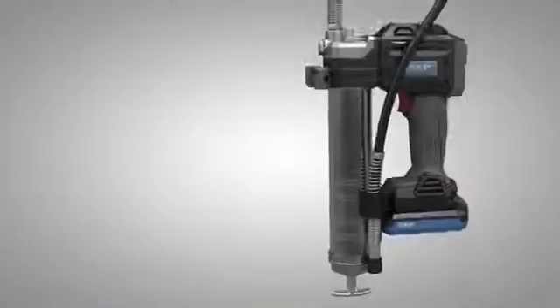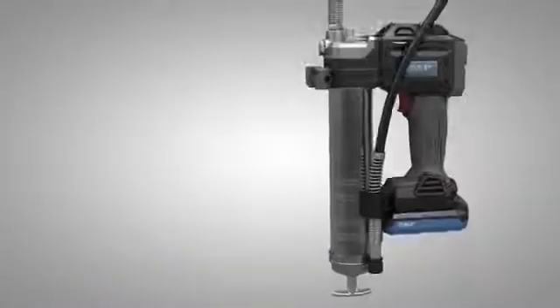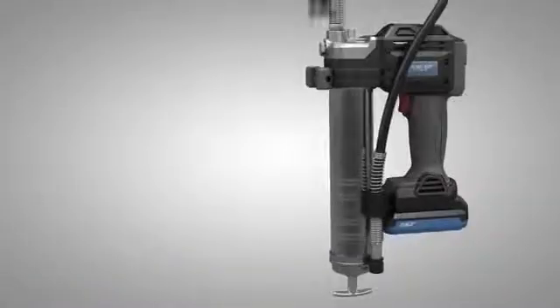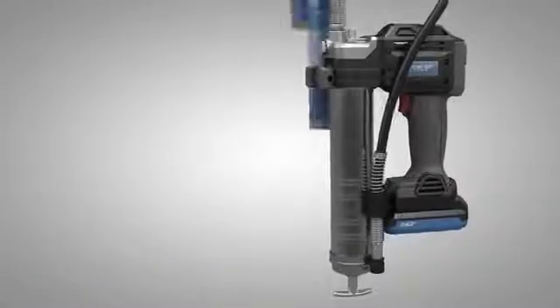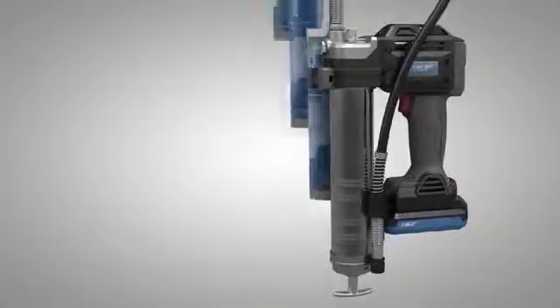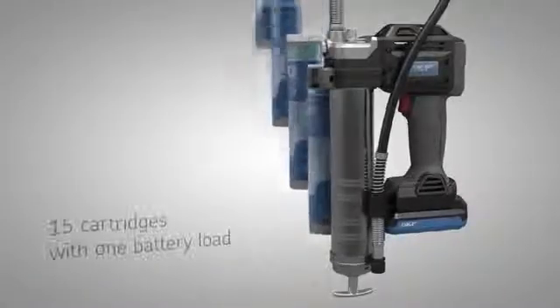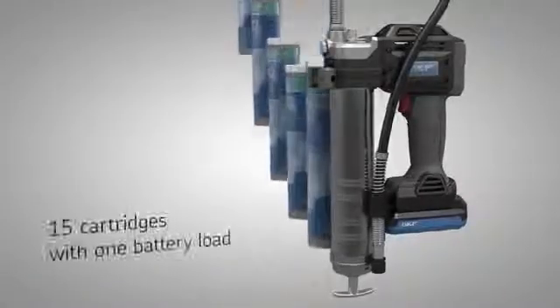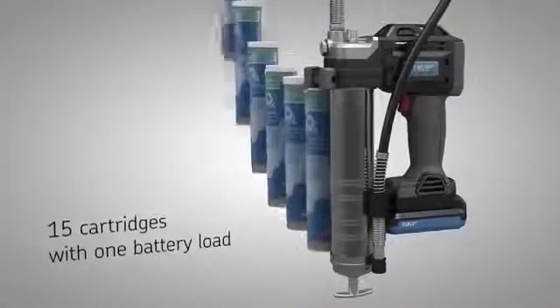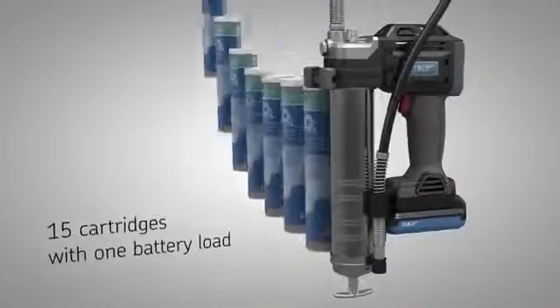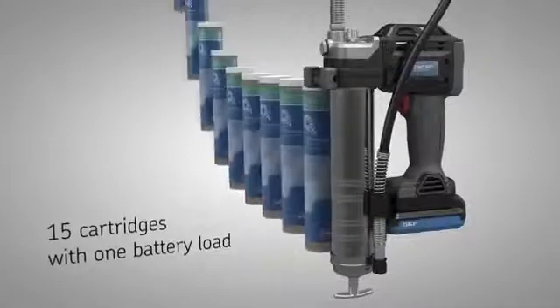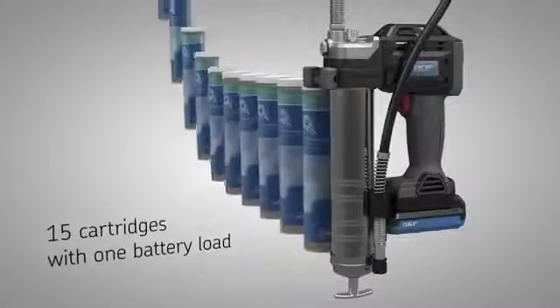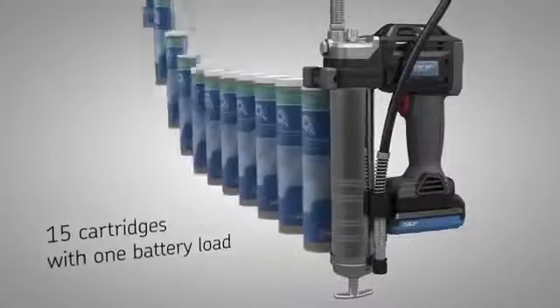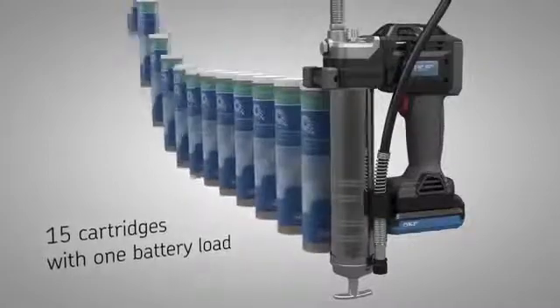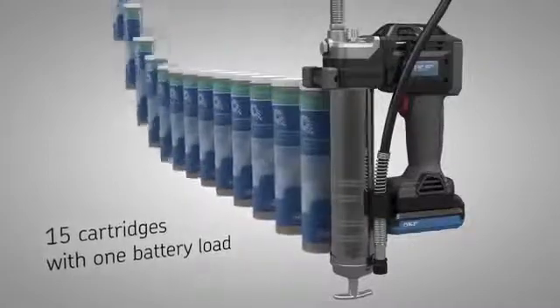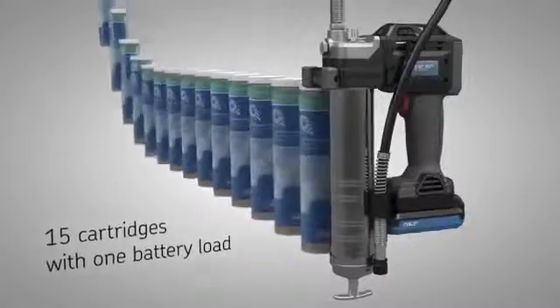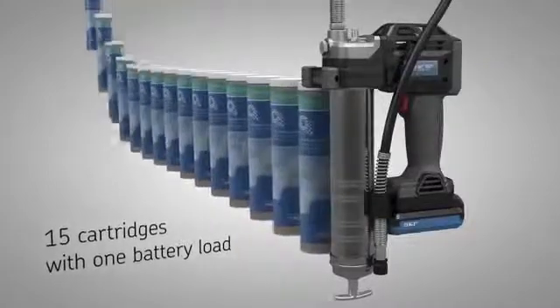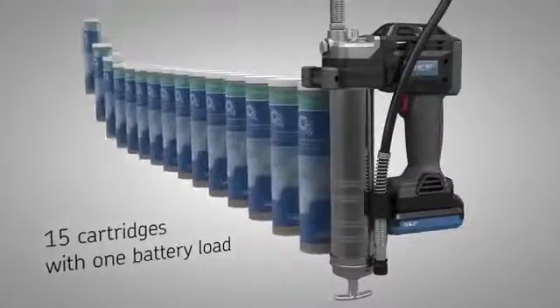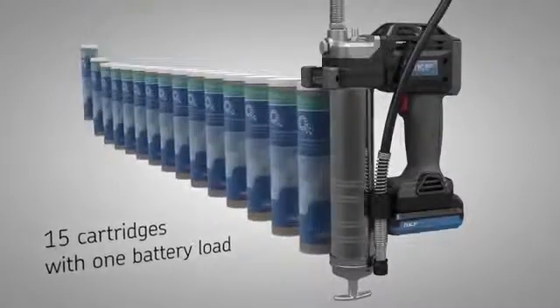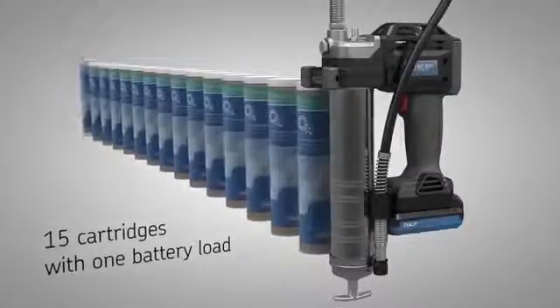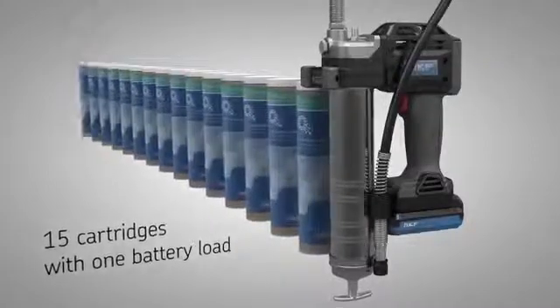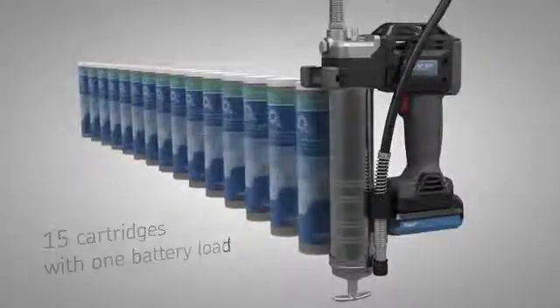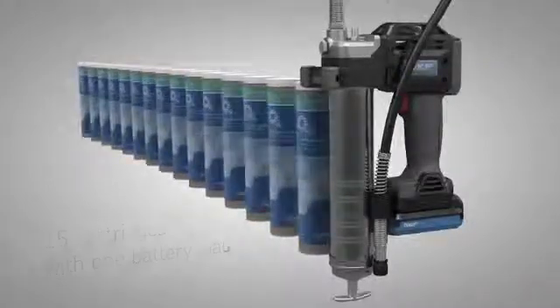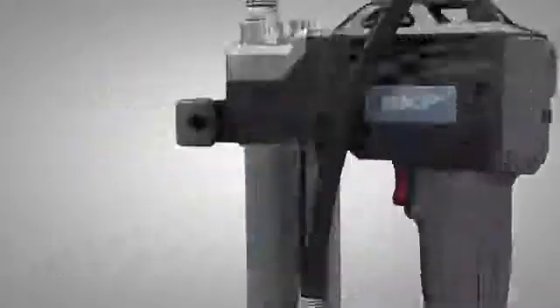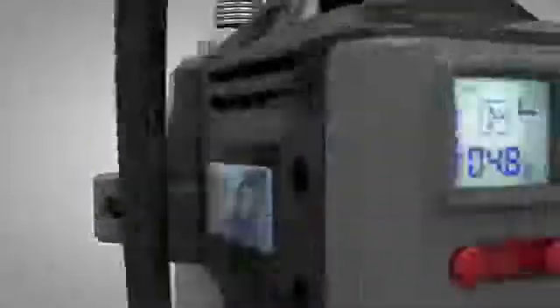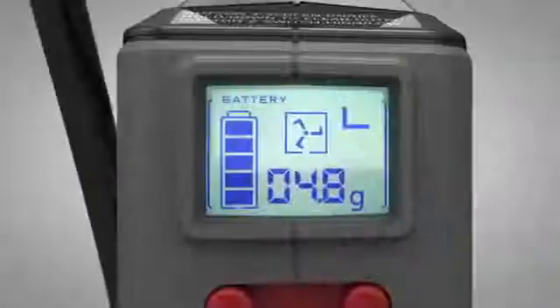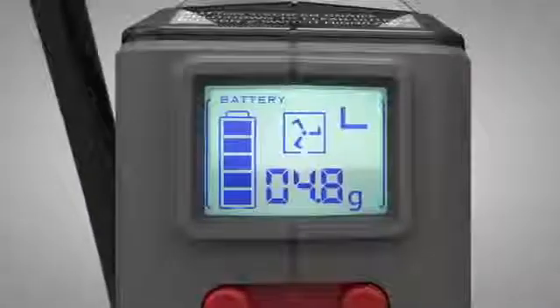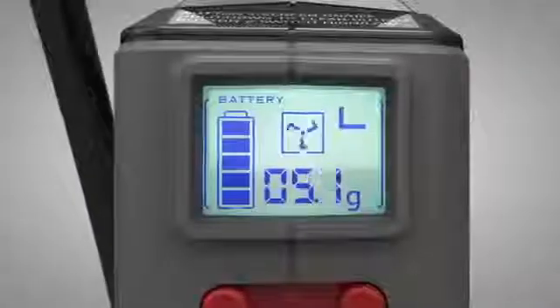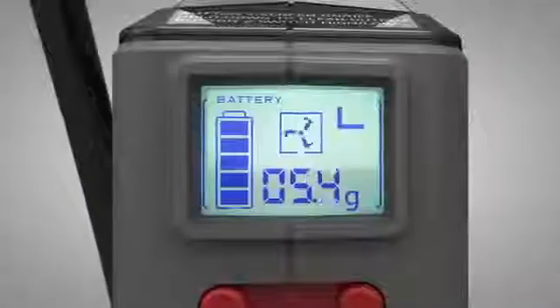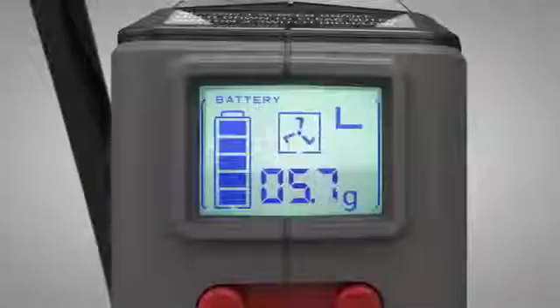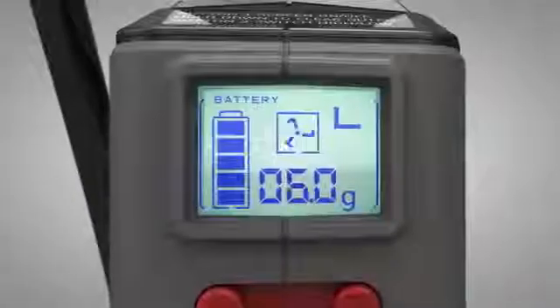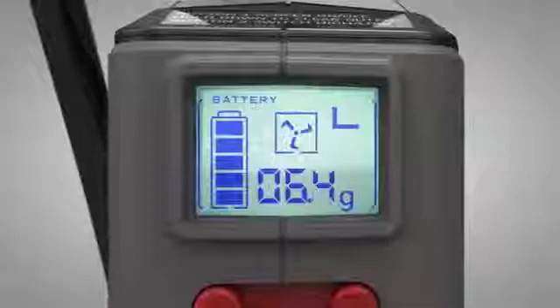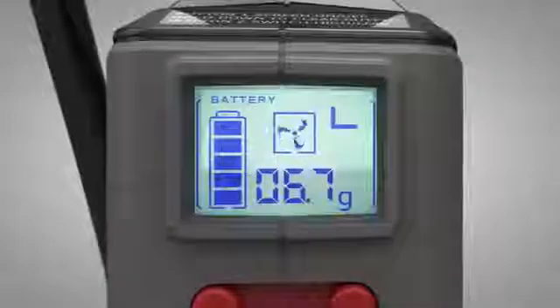The TLGB20 dispenses up to 15 cartridges per charge and can be adjusted from low to high-volume mode.